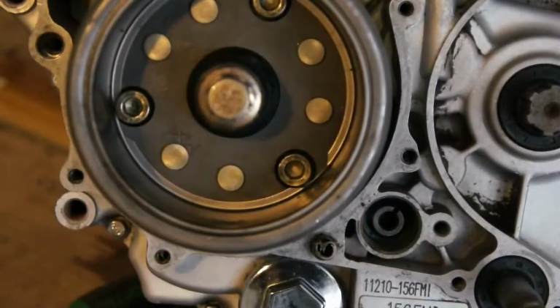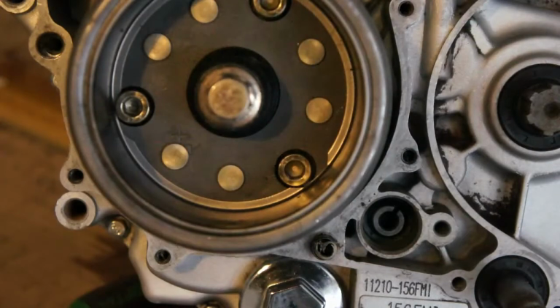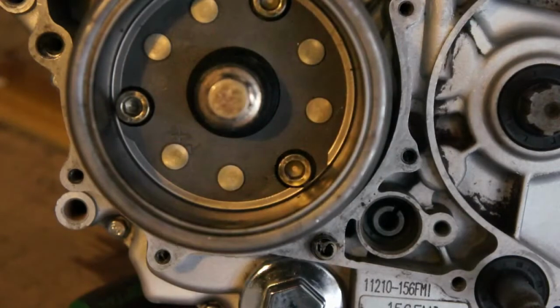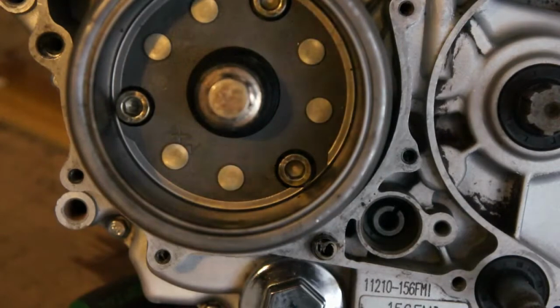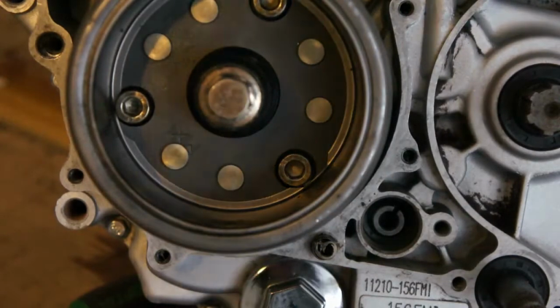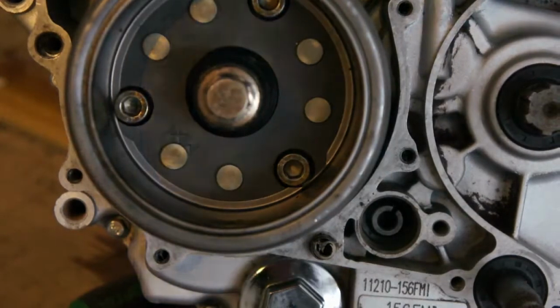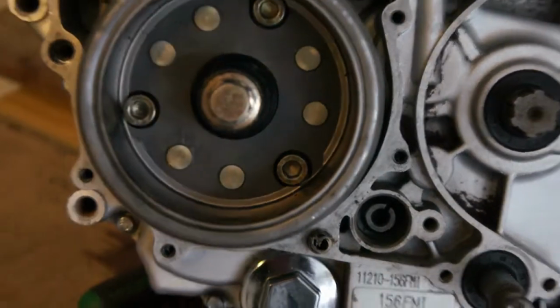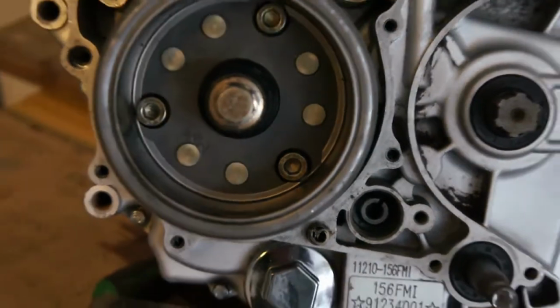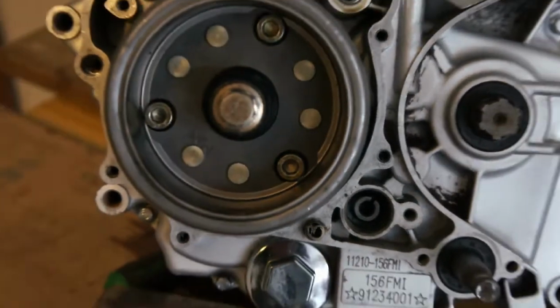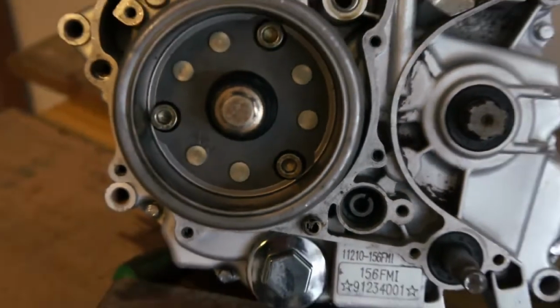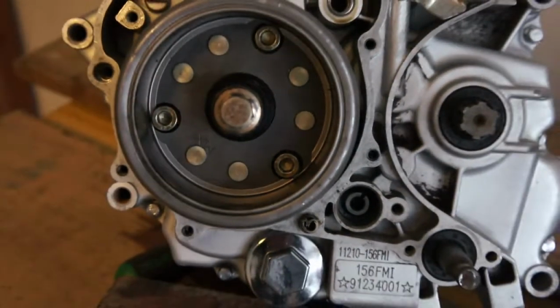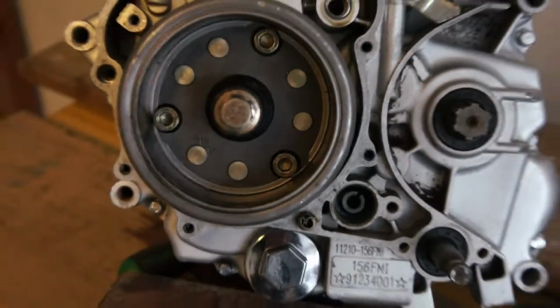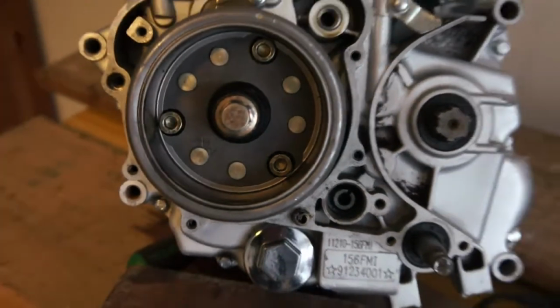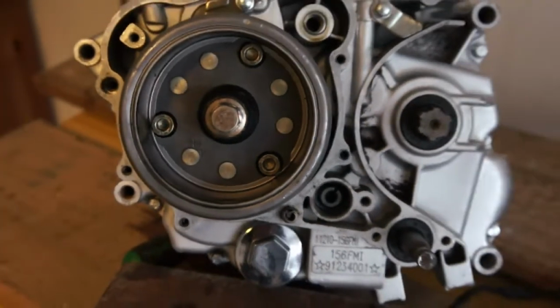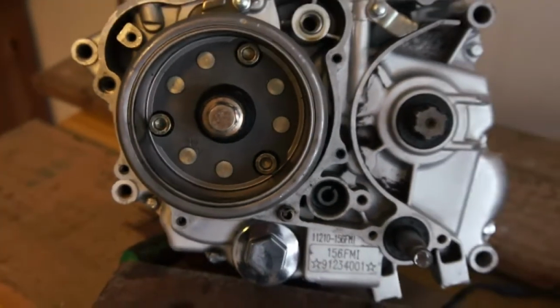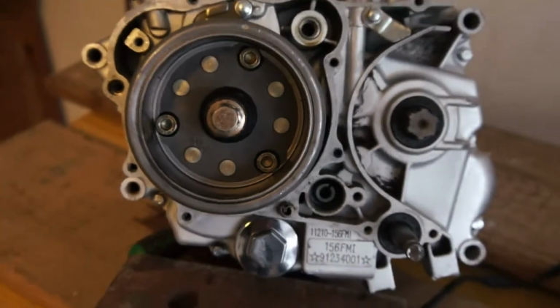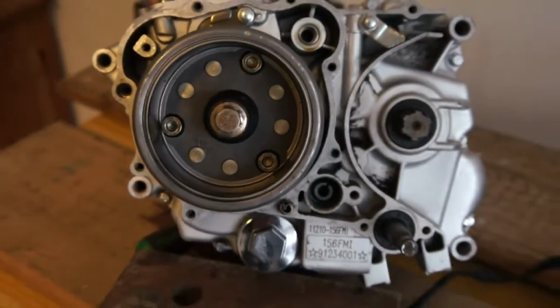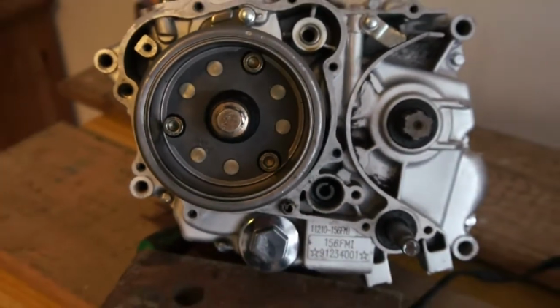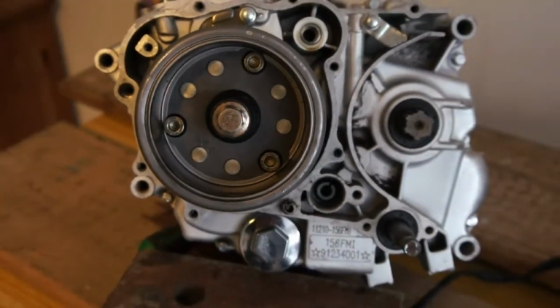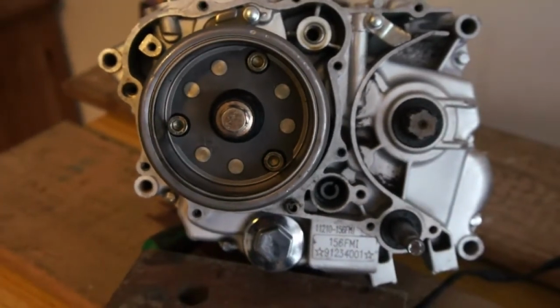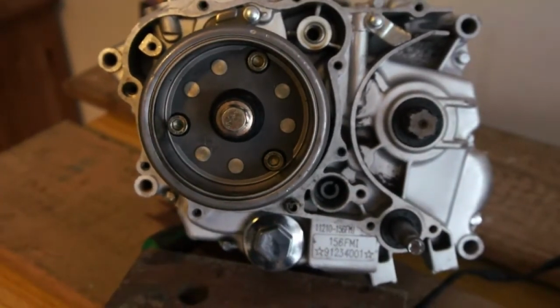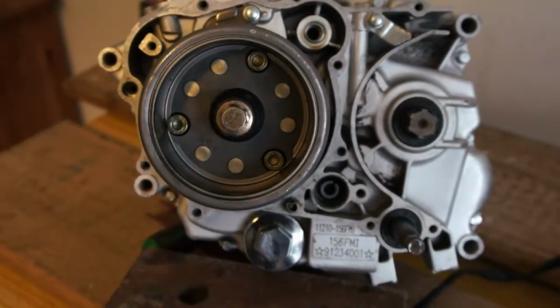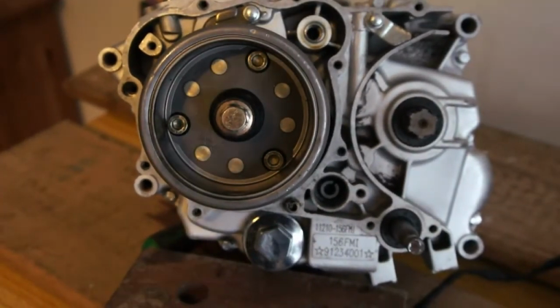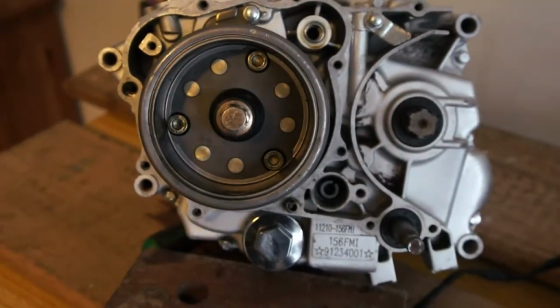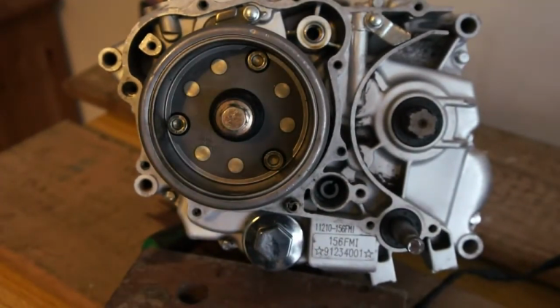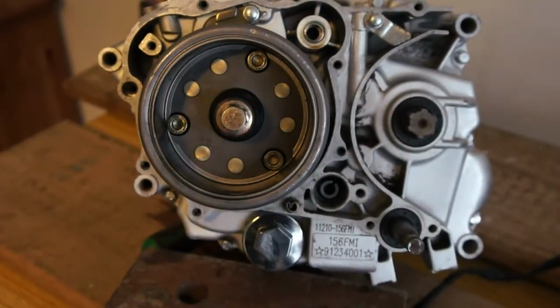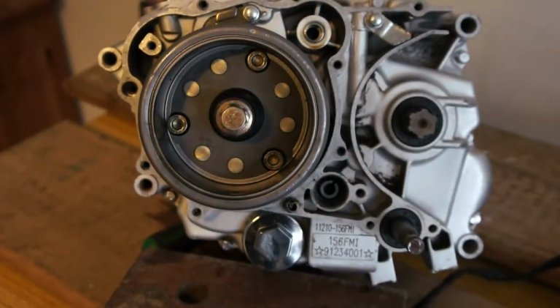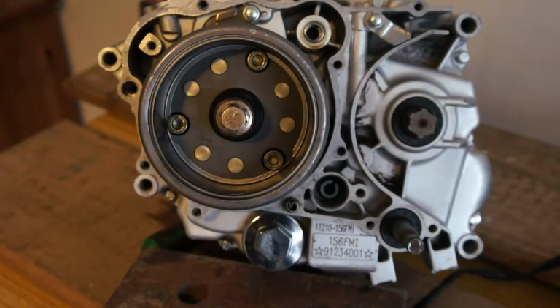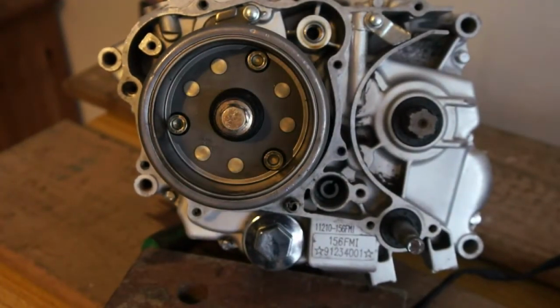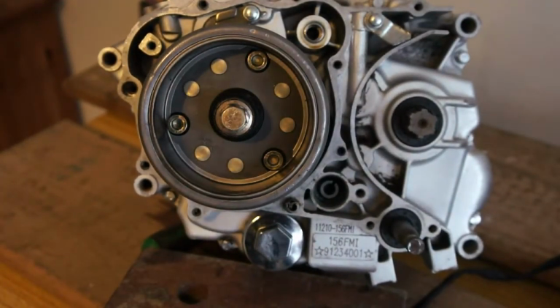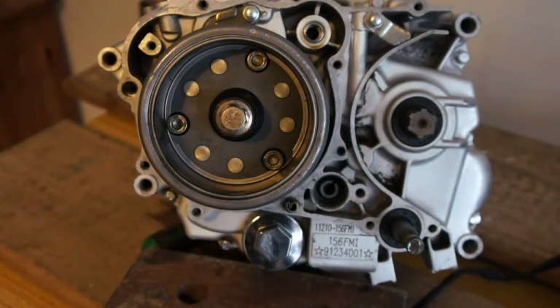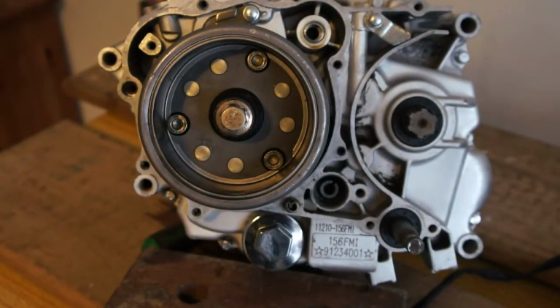Just going to go and get a flywheel puller and take that off.